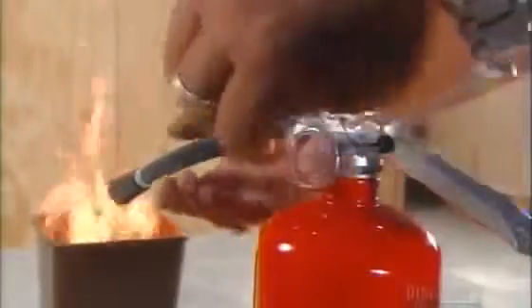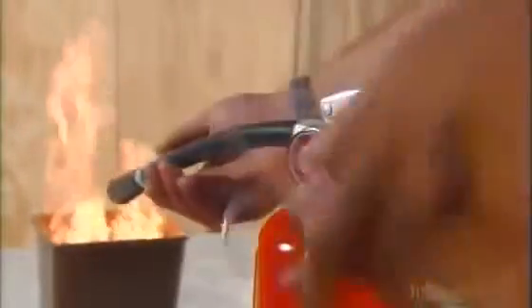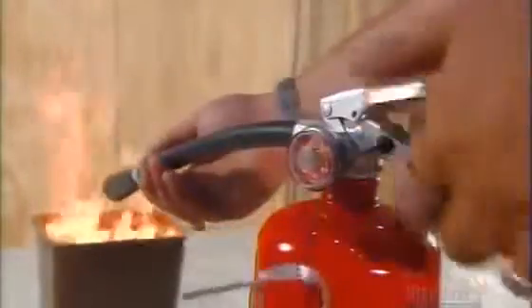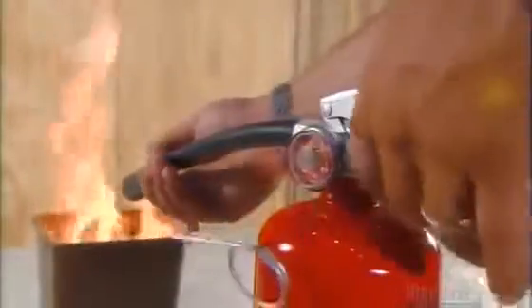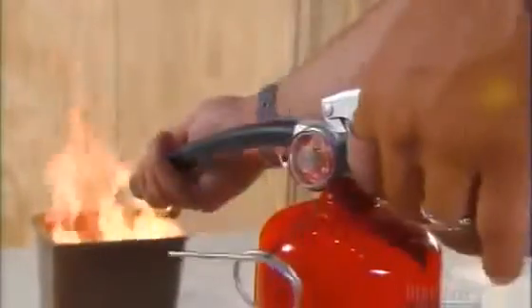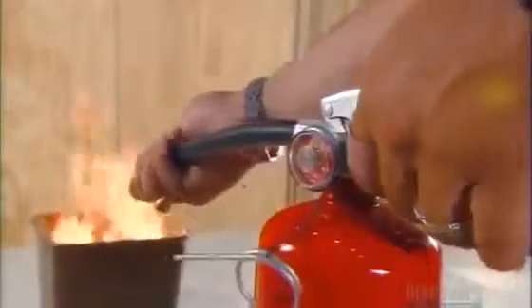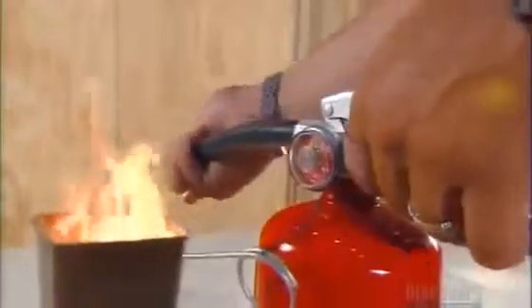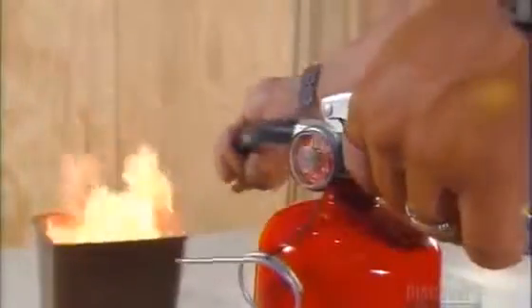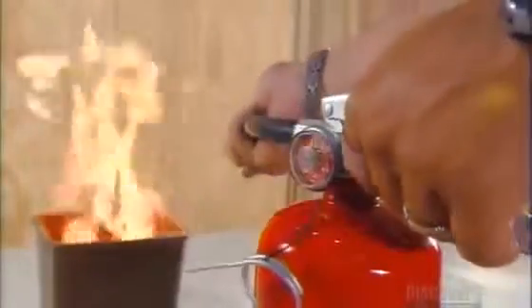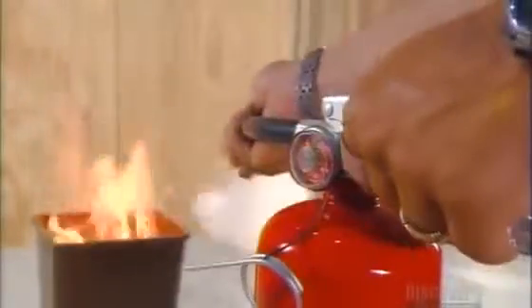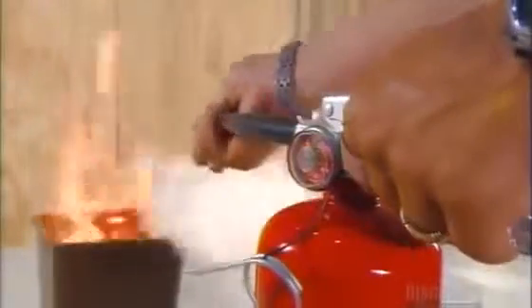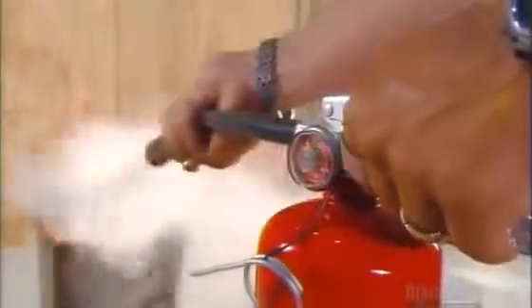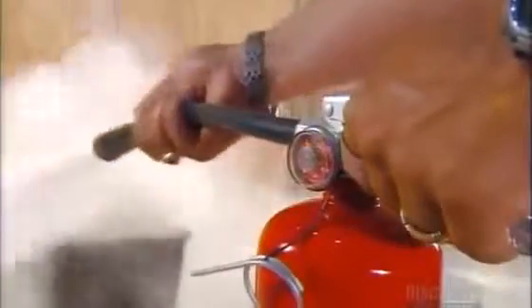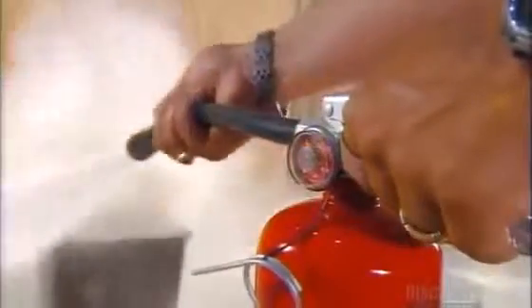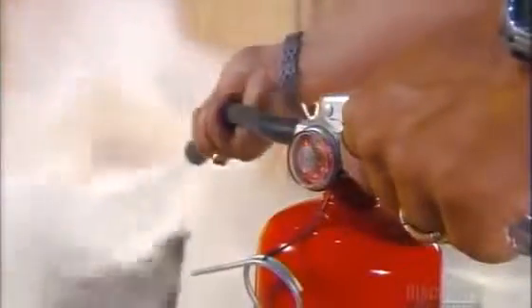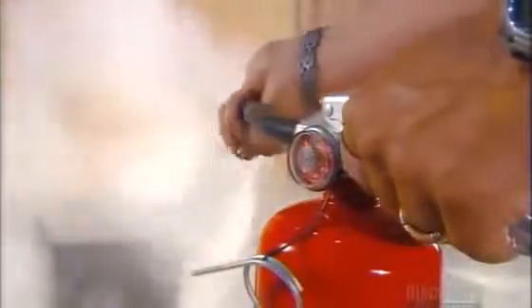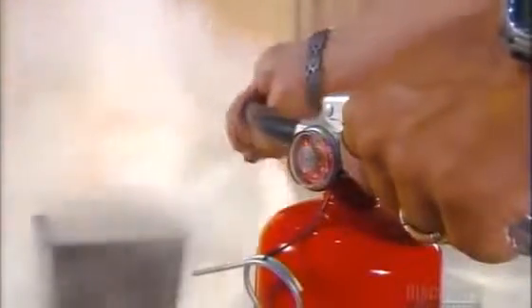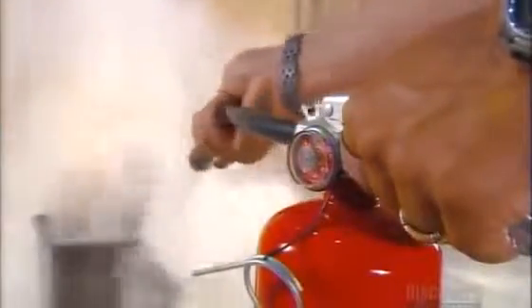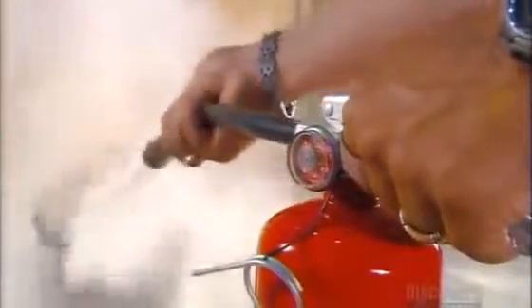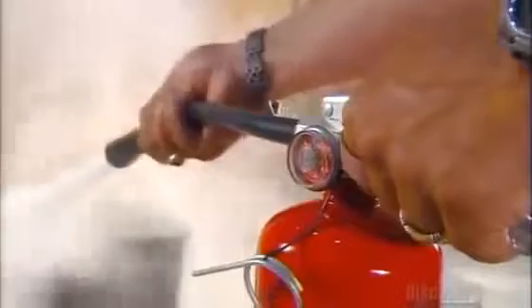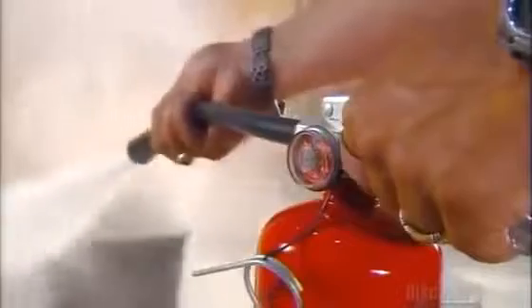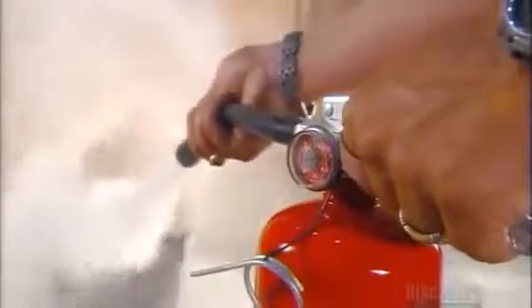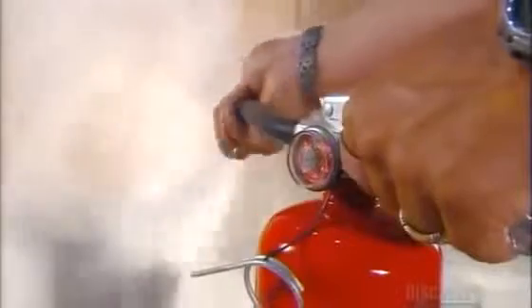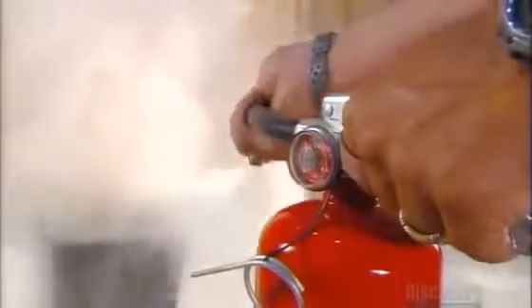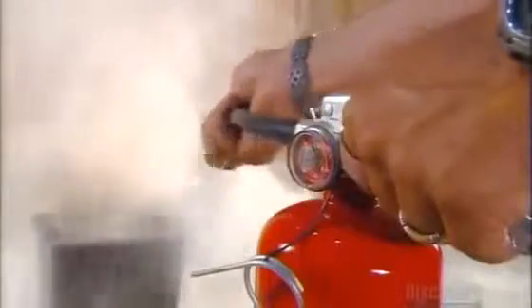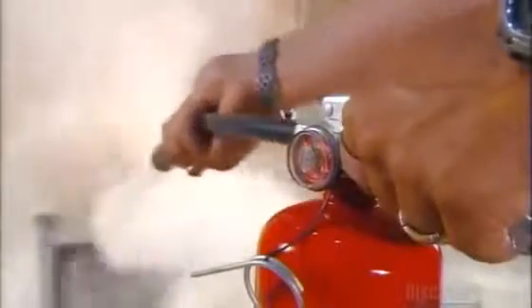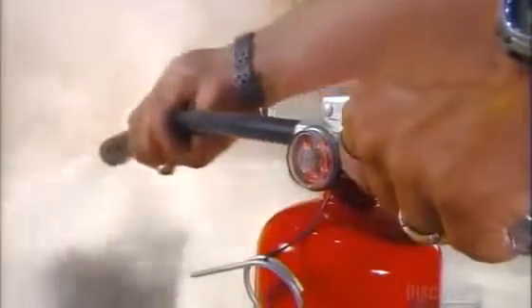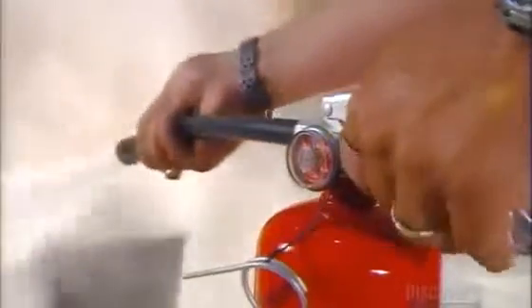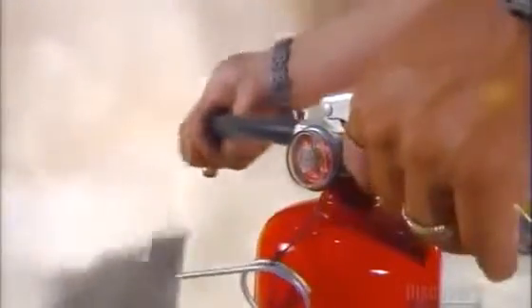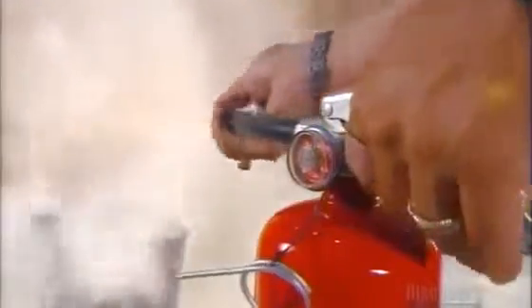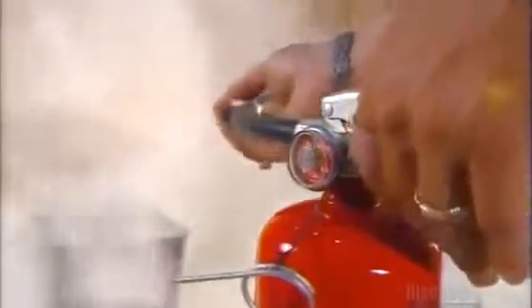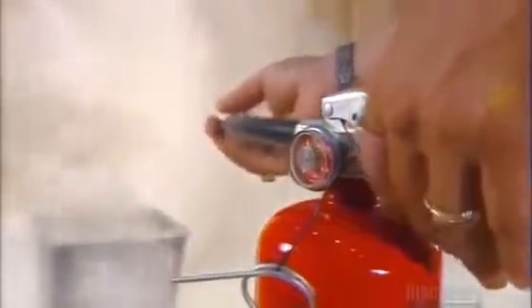Squeezing the lever opens a valve that releases compressed air. The pressure propels a chemical through the hose and out the nozzle.